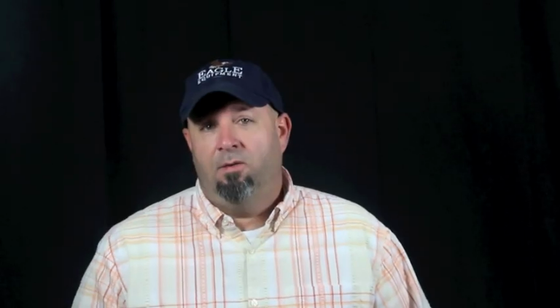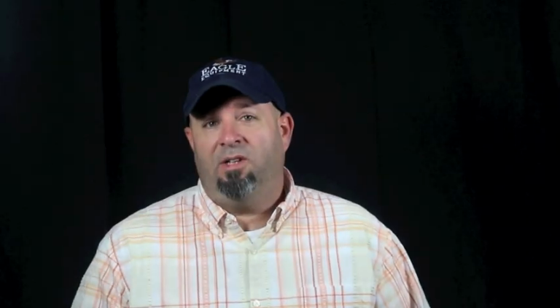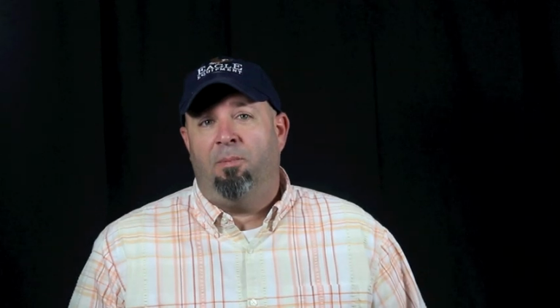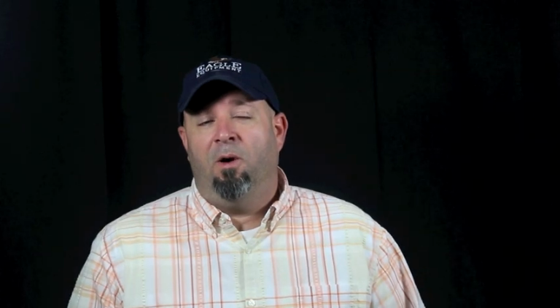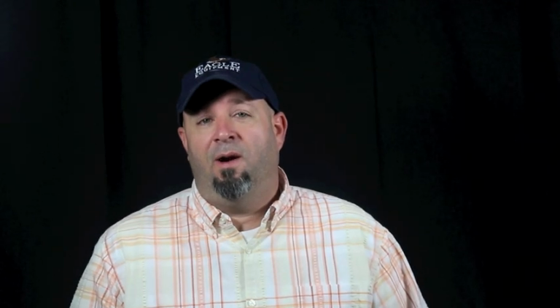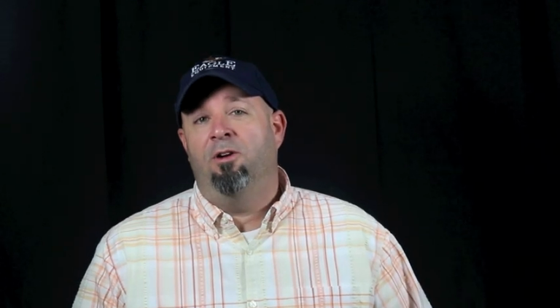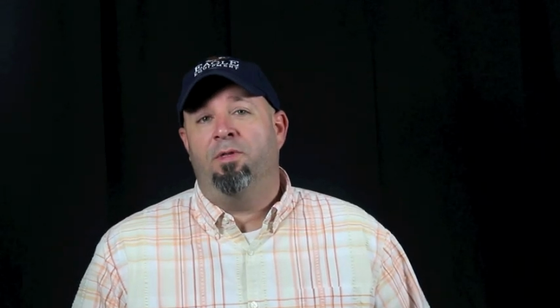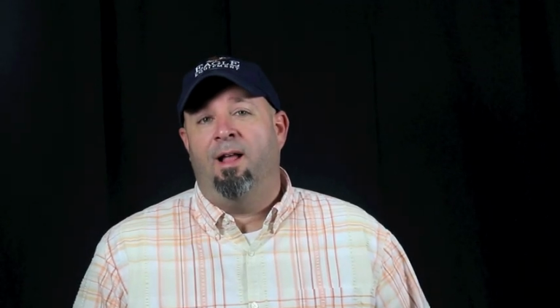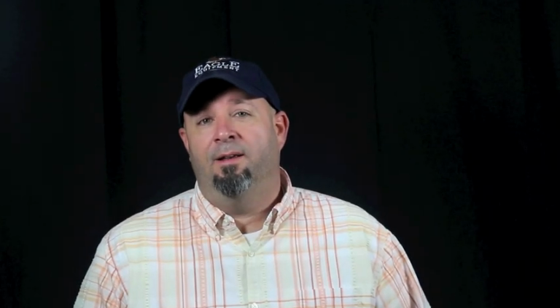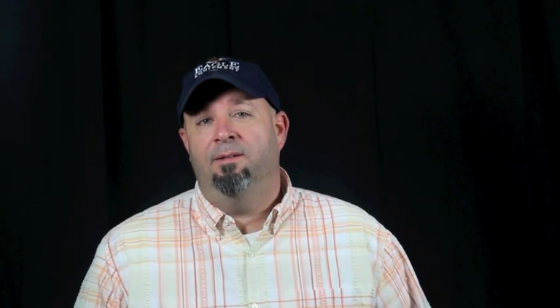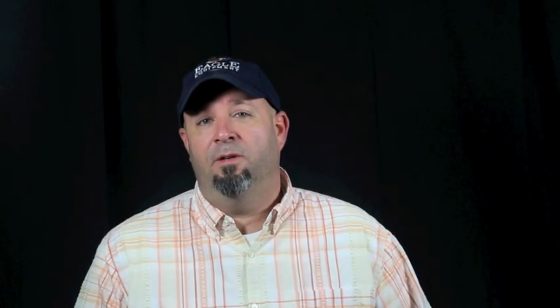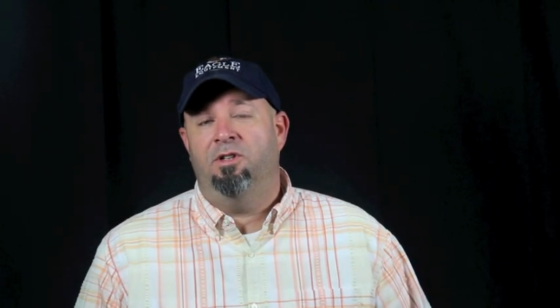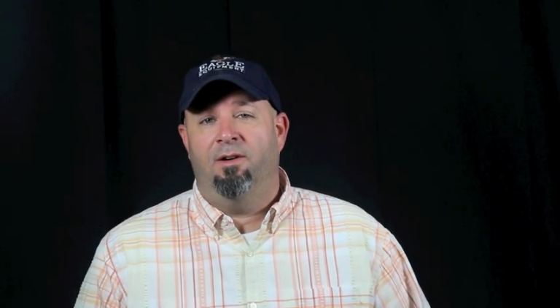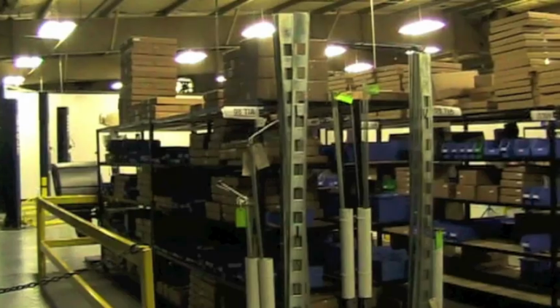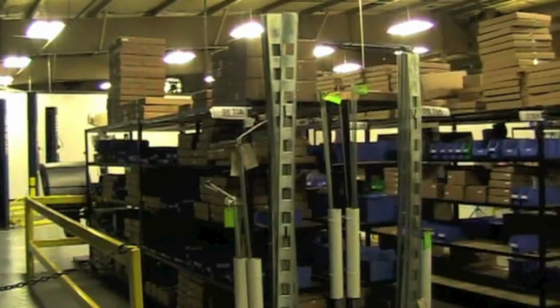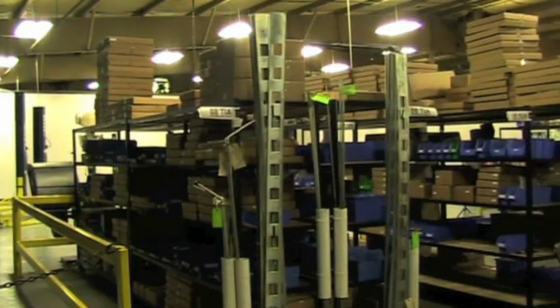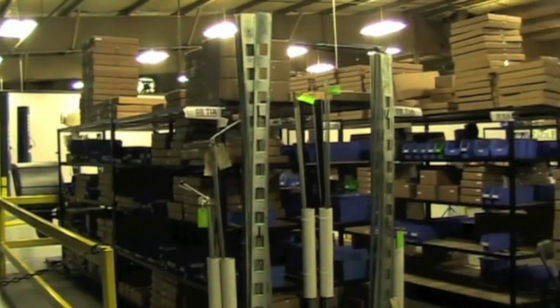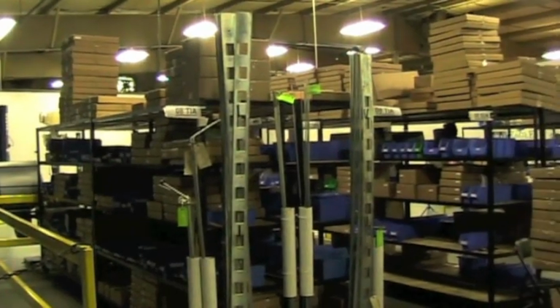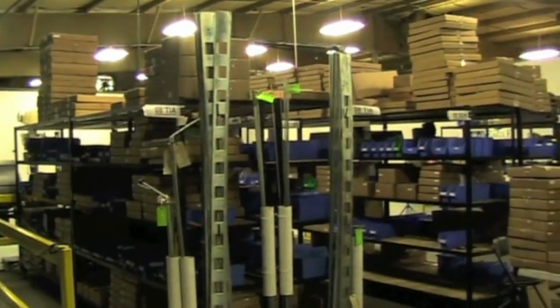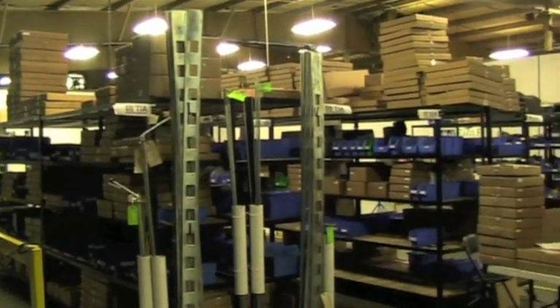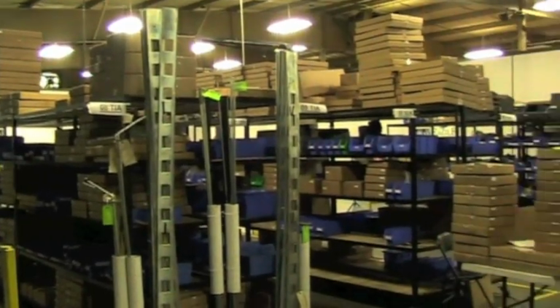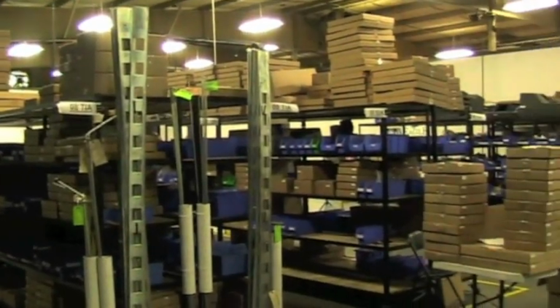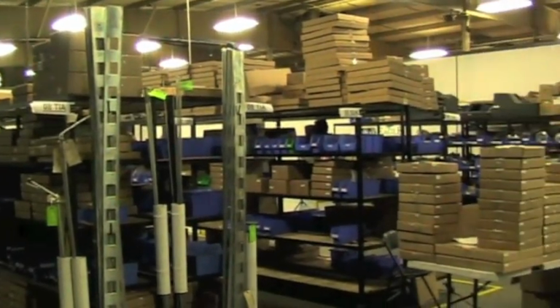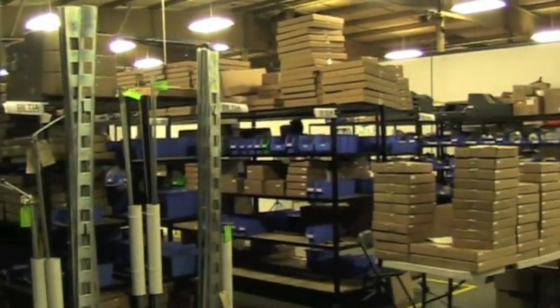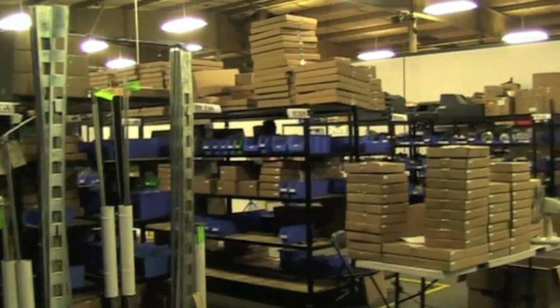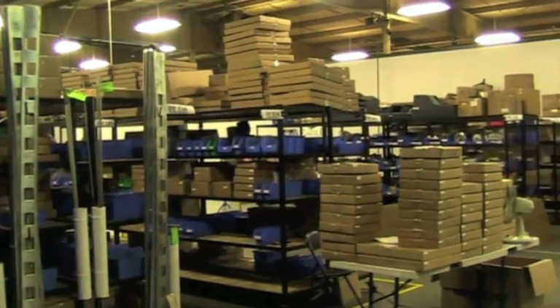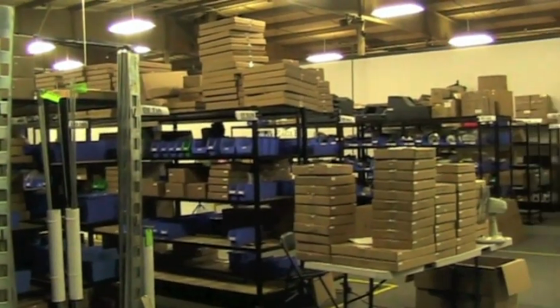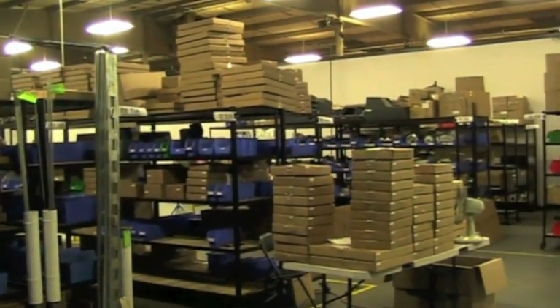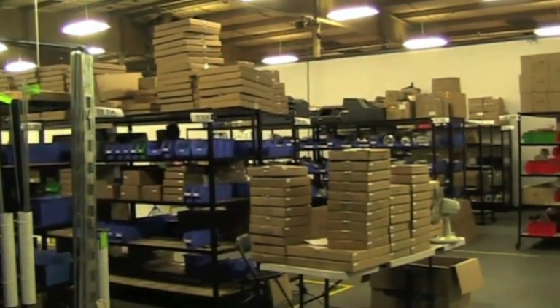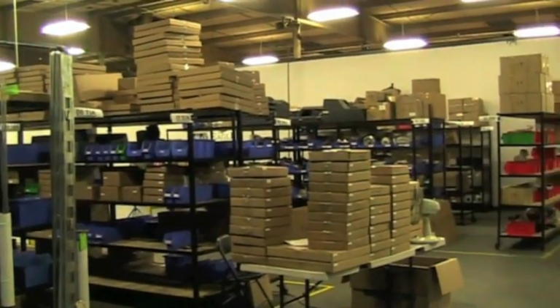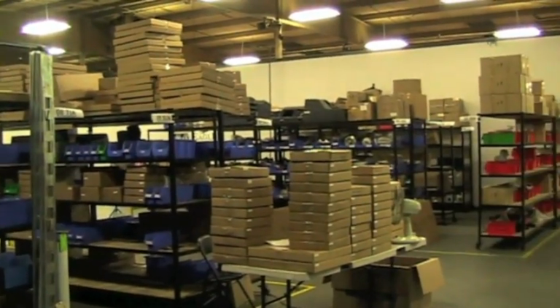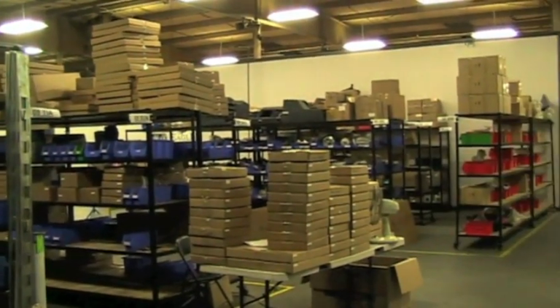We stock our parts right here in North Carolina, so if you should need a replacement cable or a pad, we can ship it to you fast and get you back up and running.